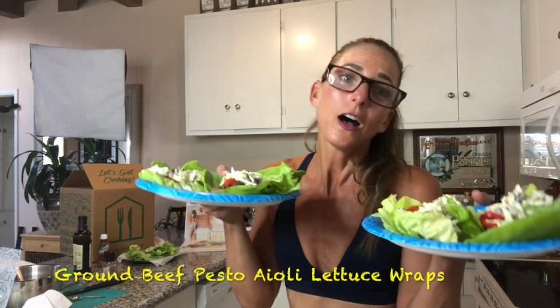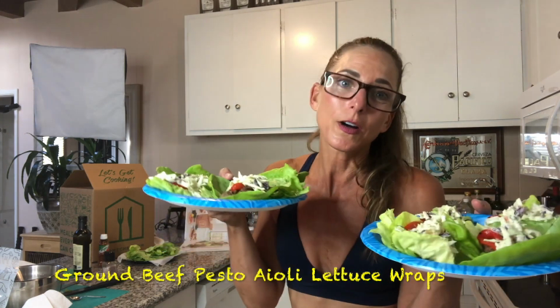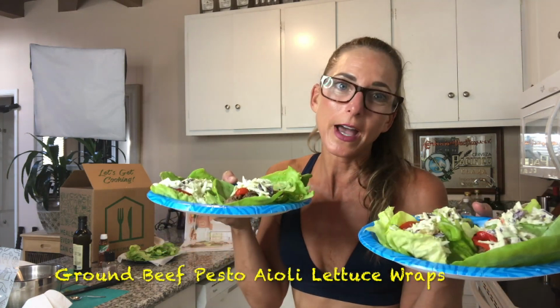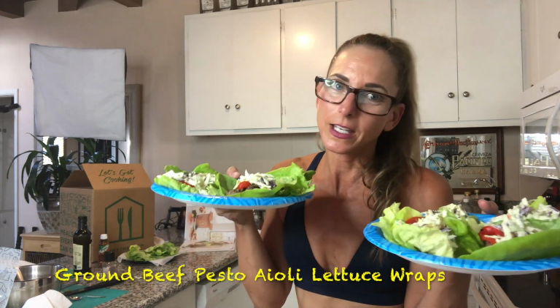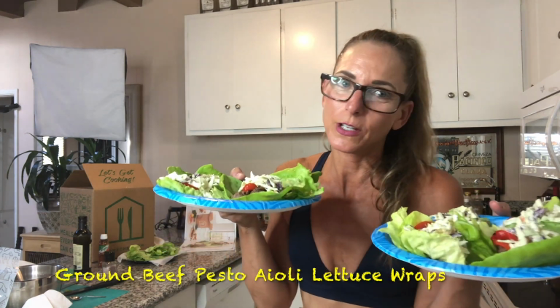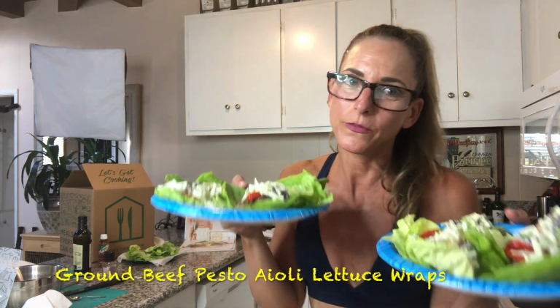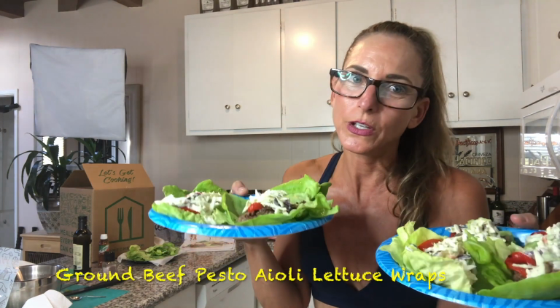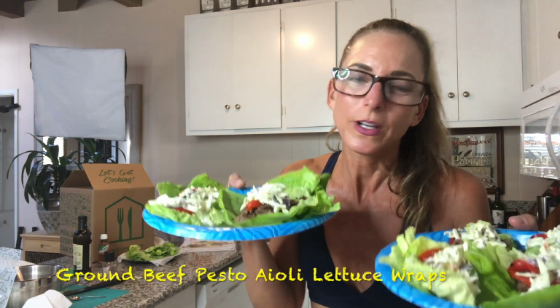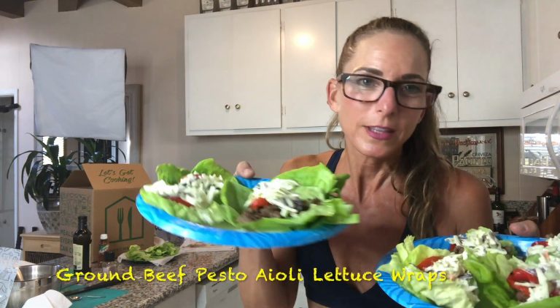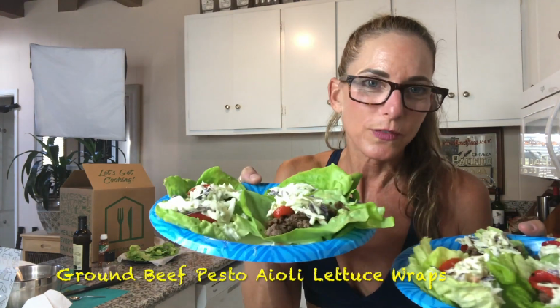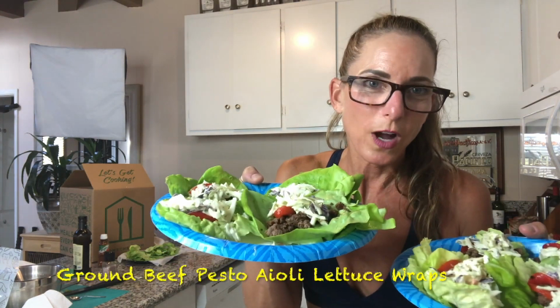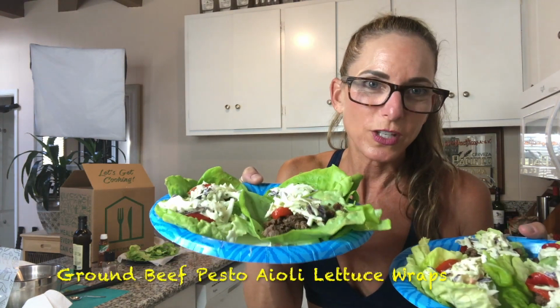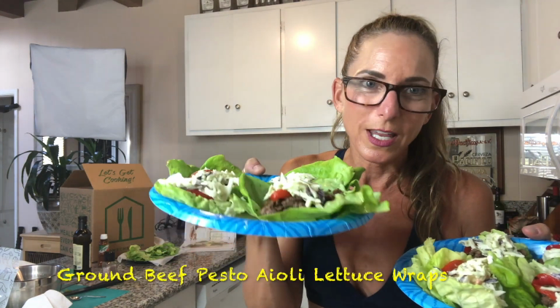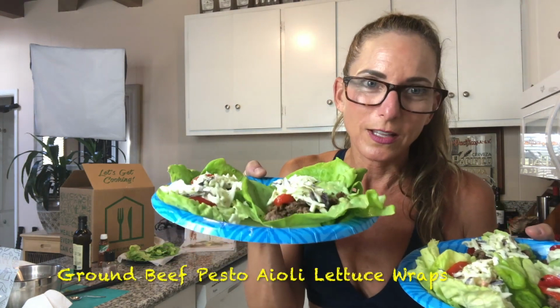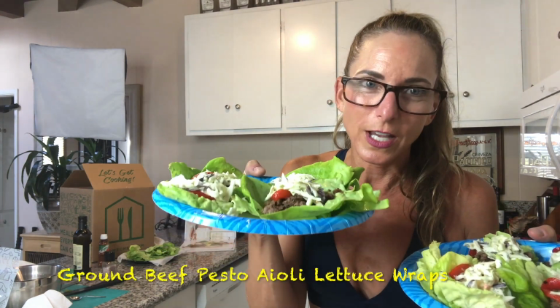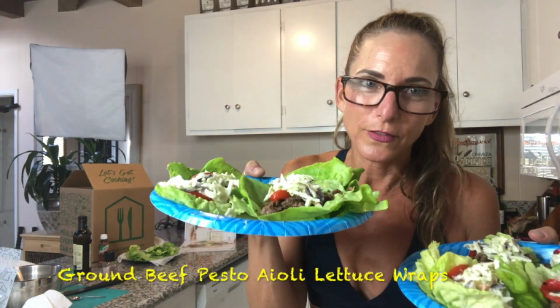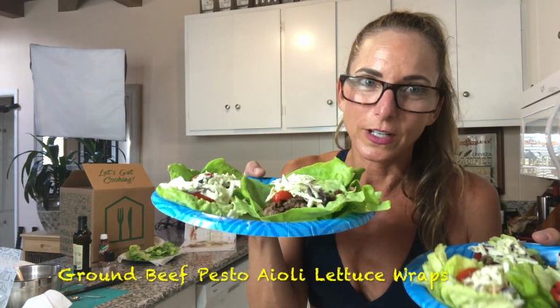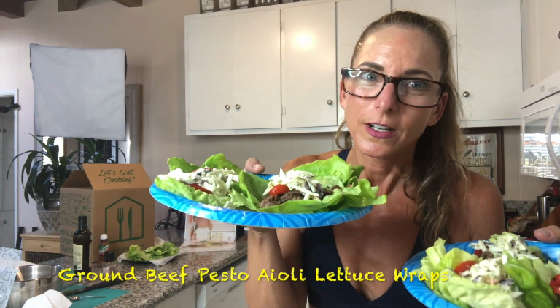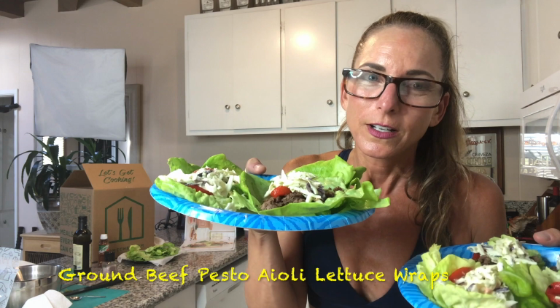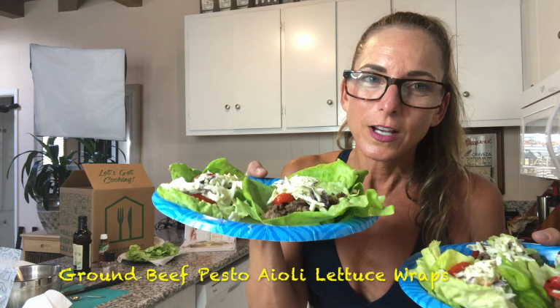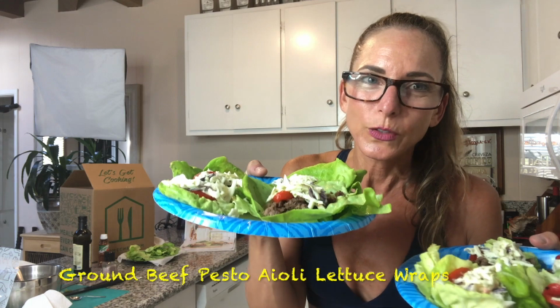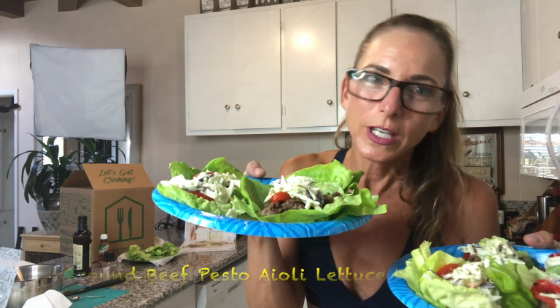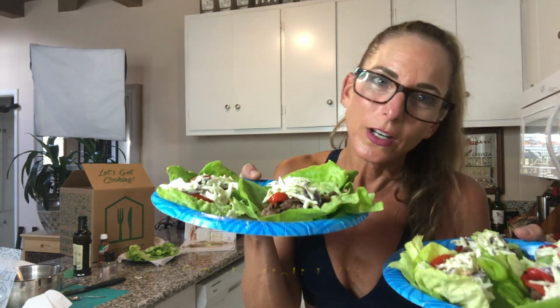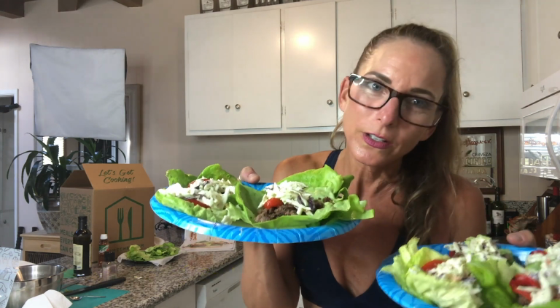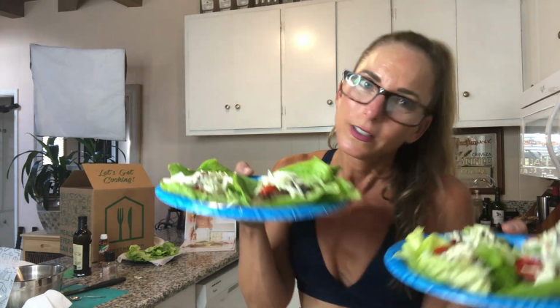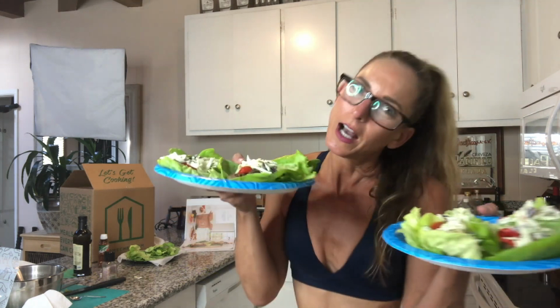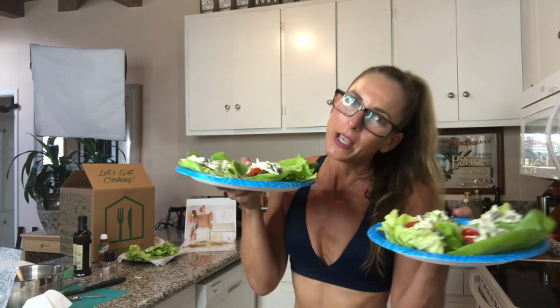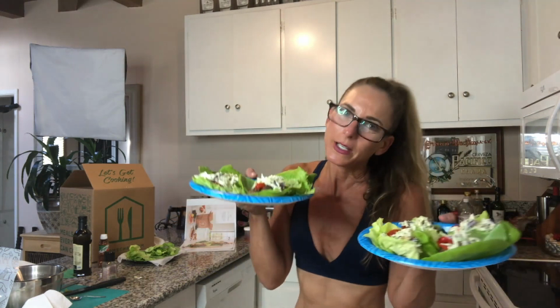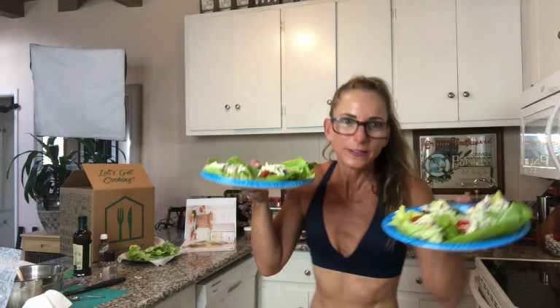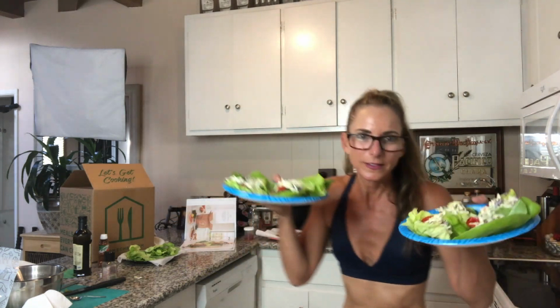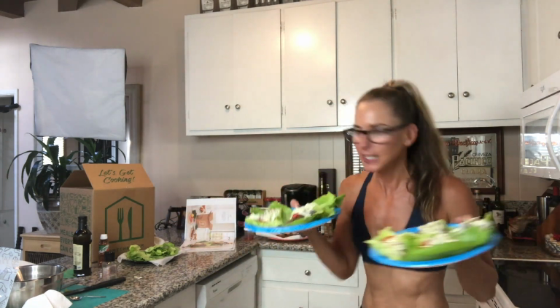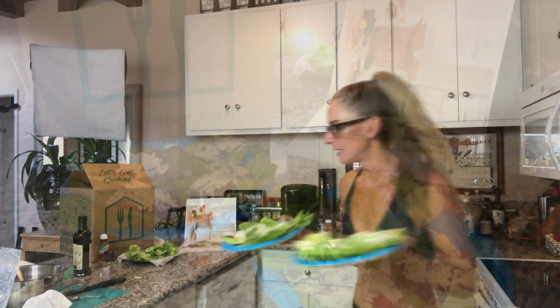I'll come back and give it a review. Thanks for watching. Look out for Kung Fu Keto. I'm Amy — see you later.